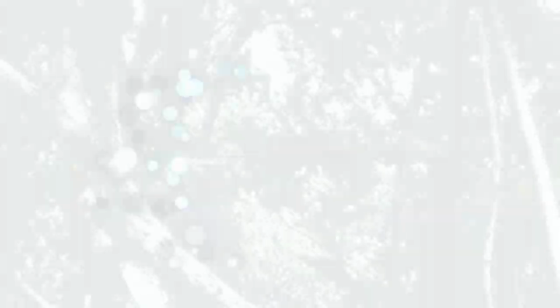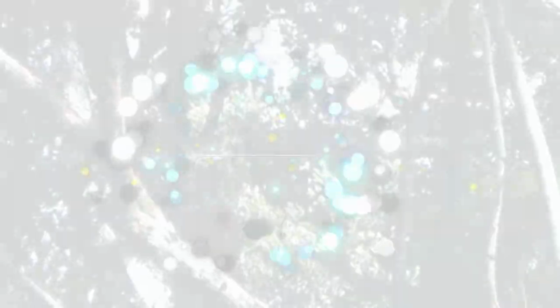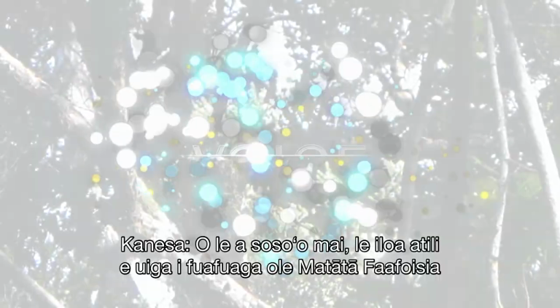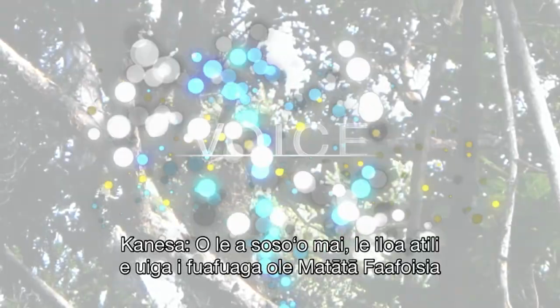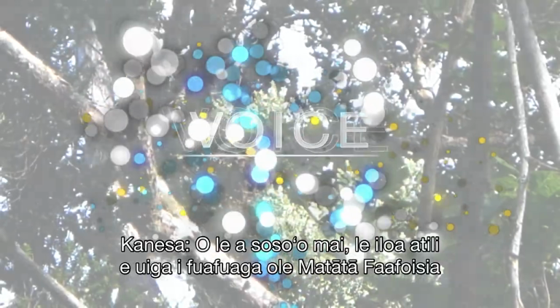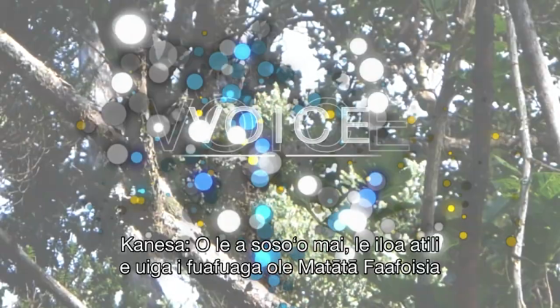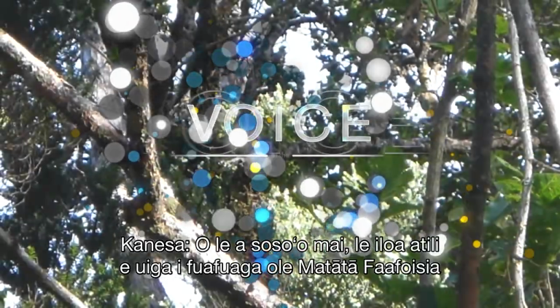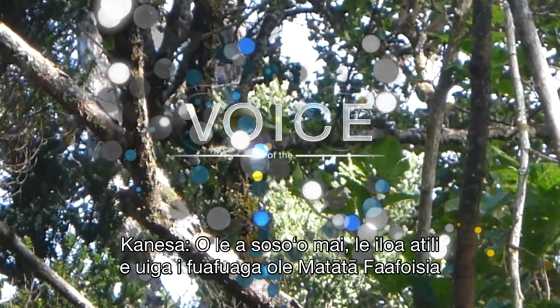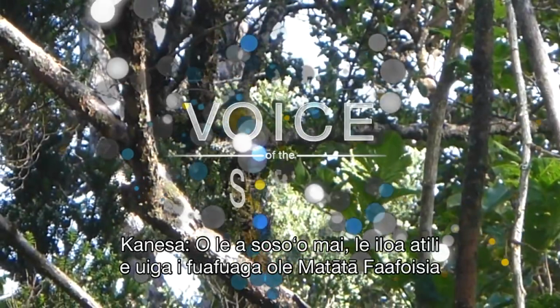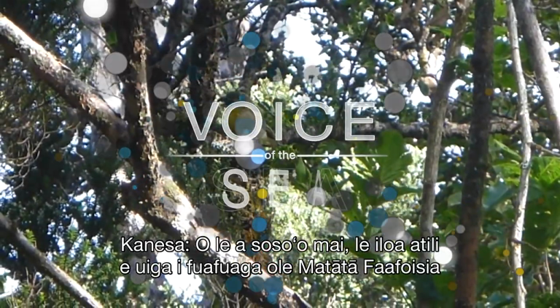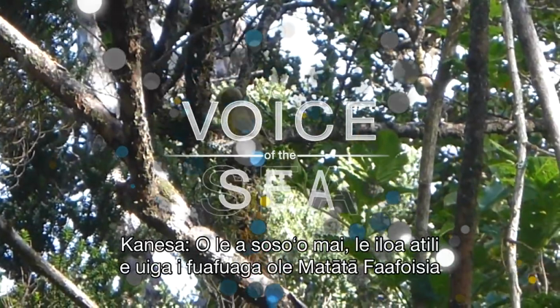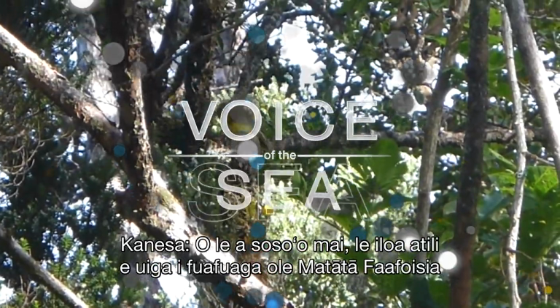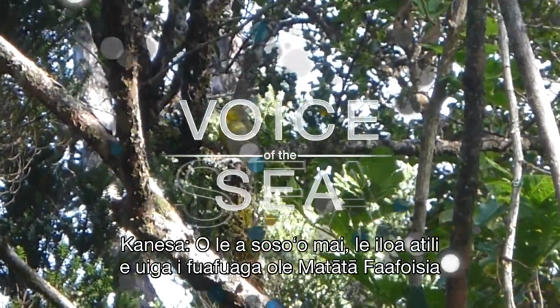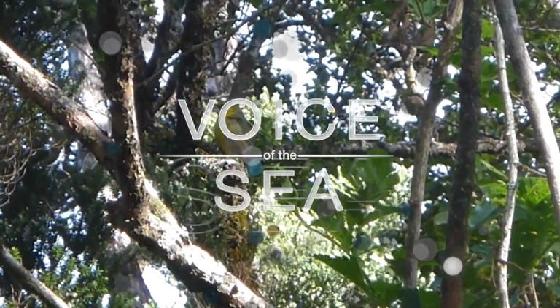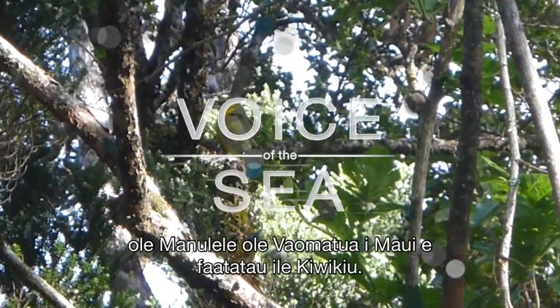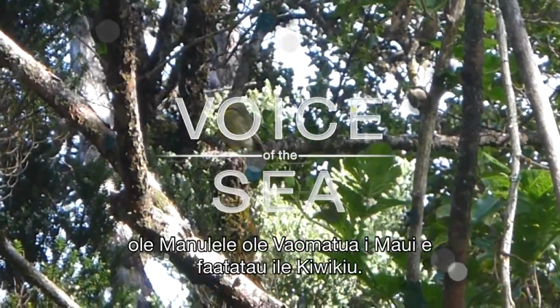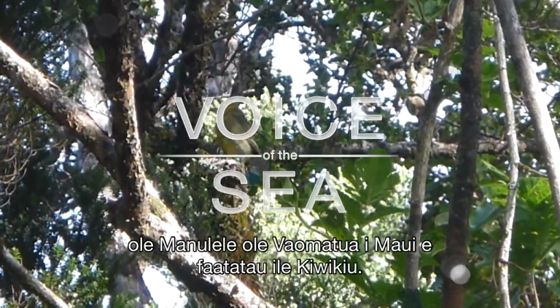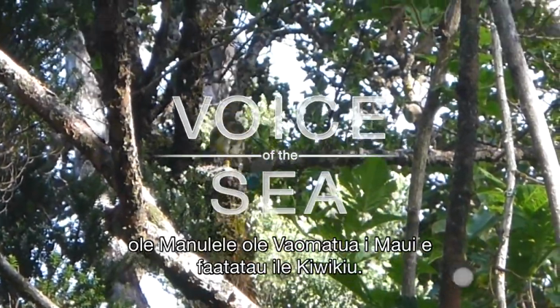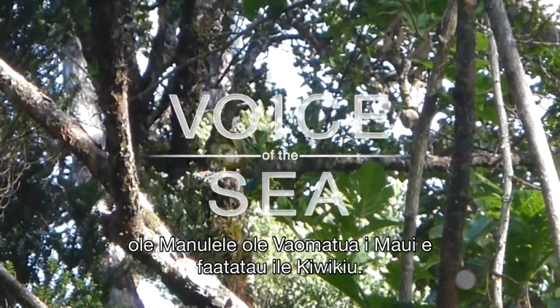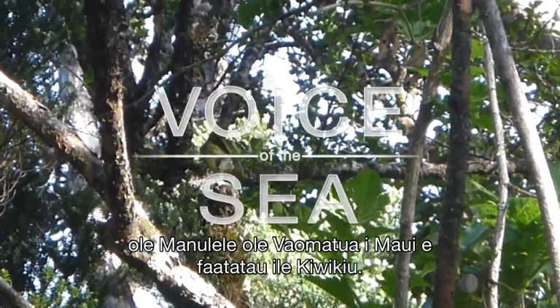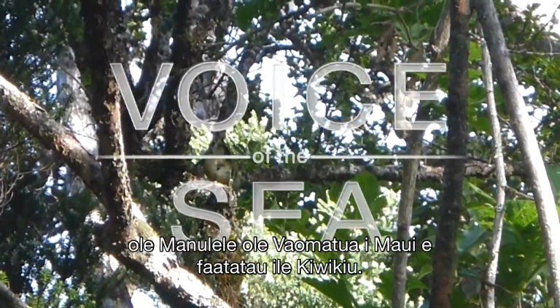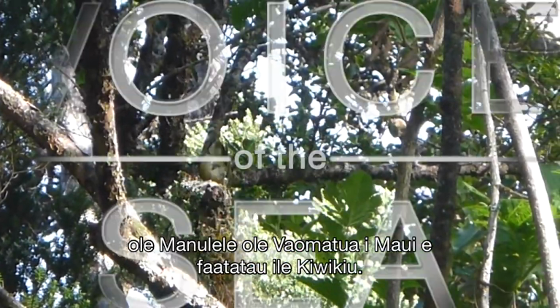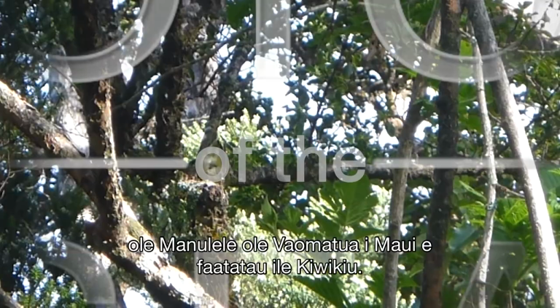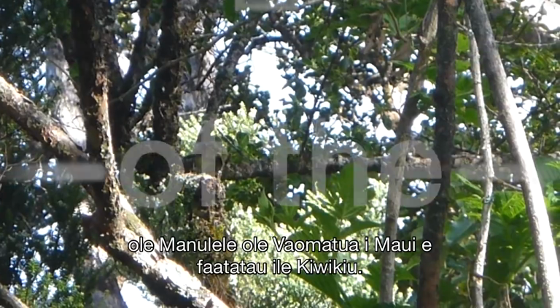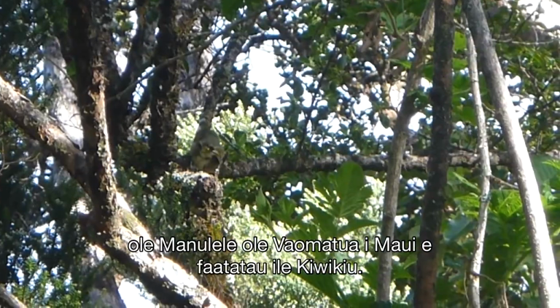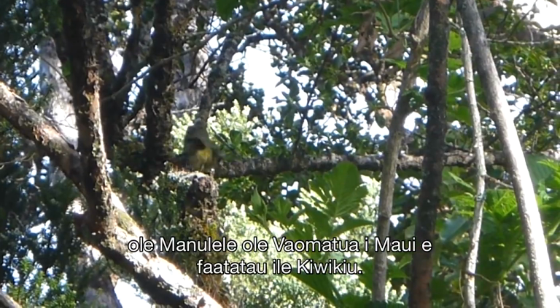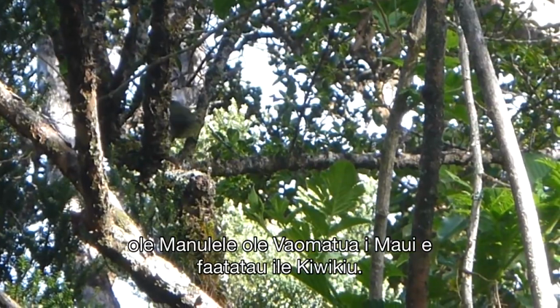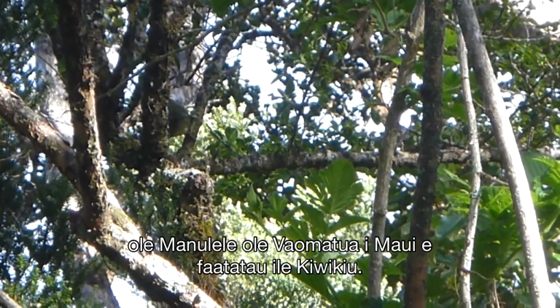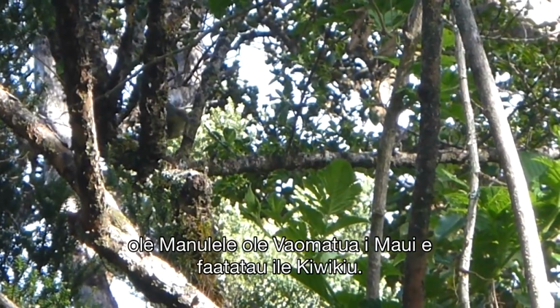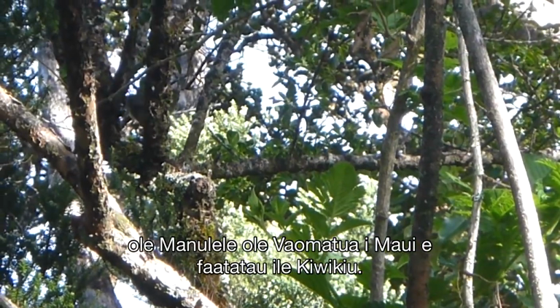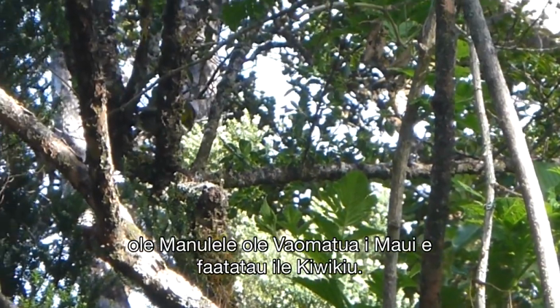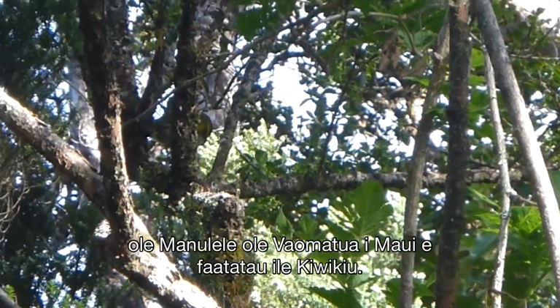Coming up, we'll find out more about the Maui Forest Bird Recovery Project's plans for the Kiwi-Q.